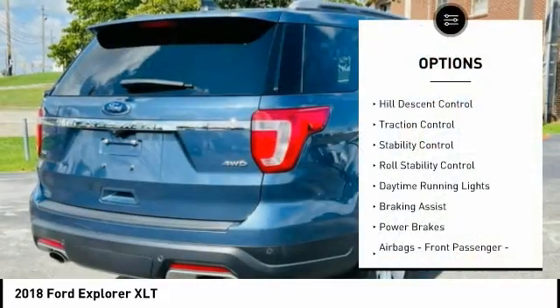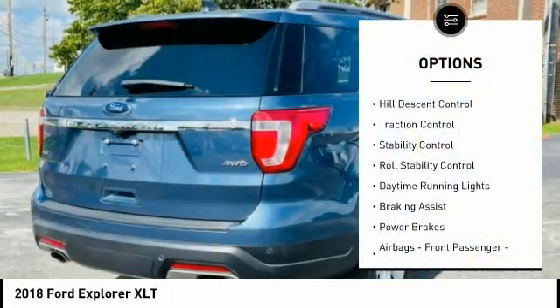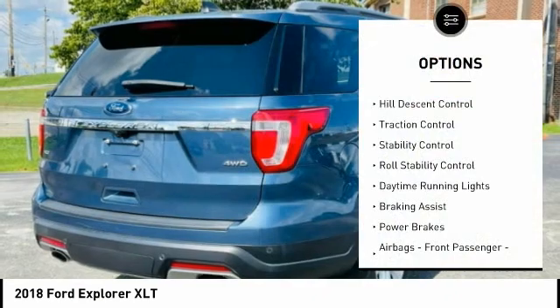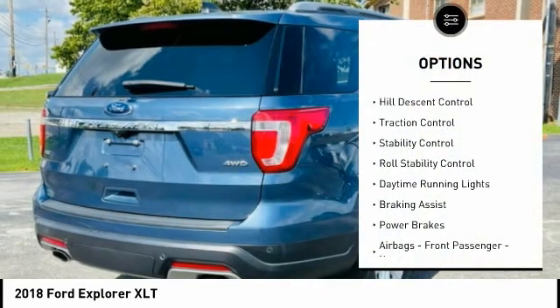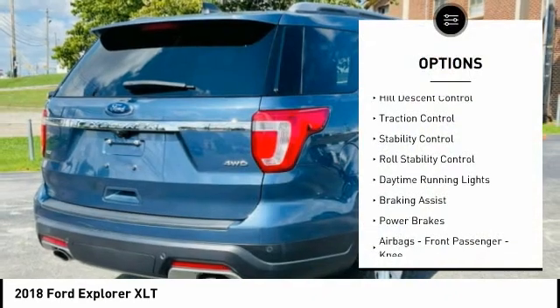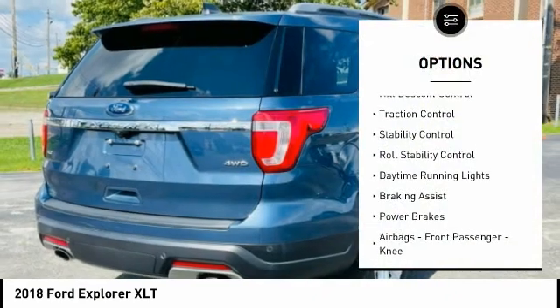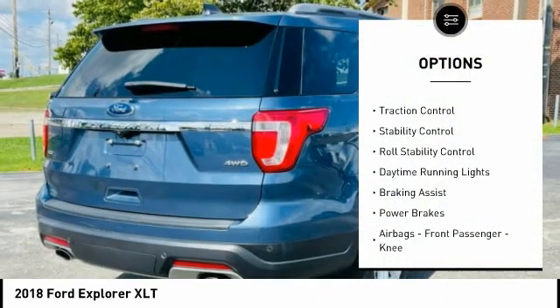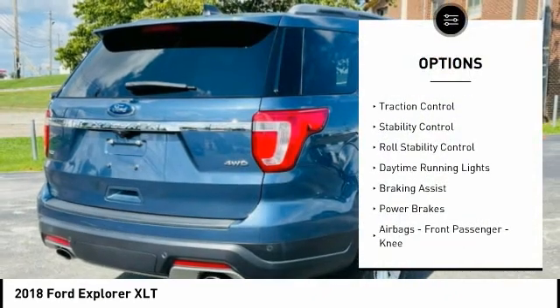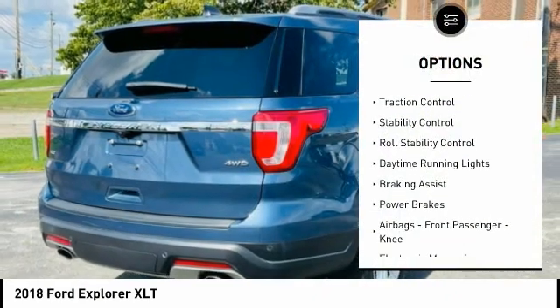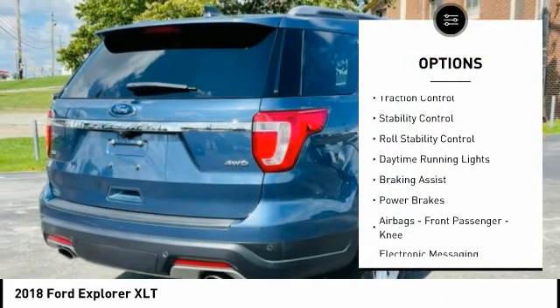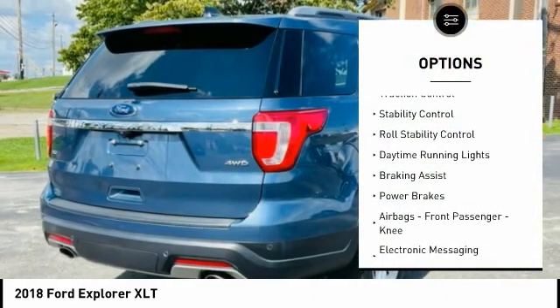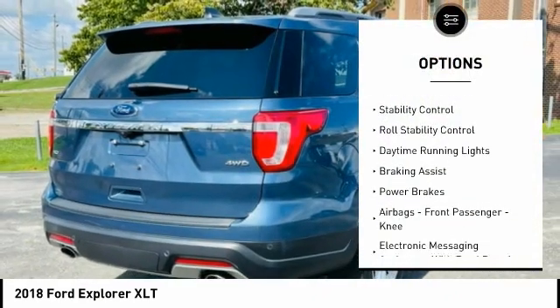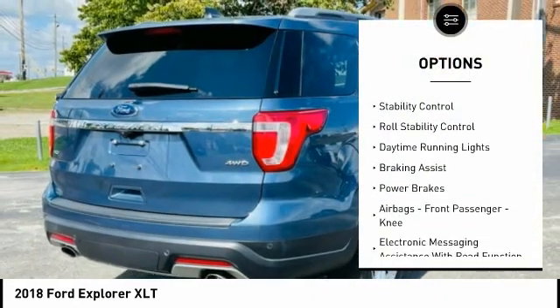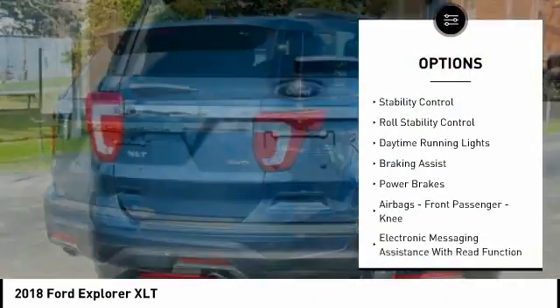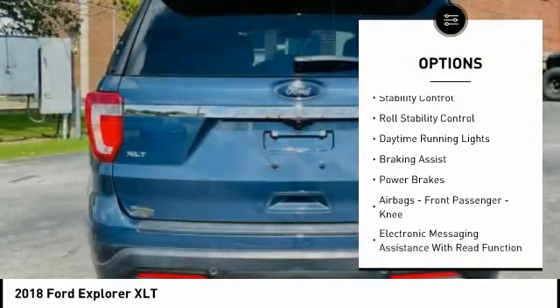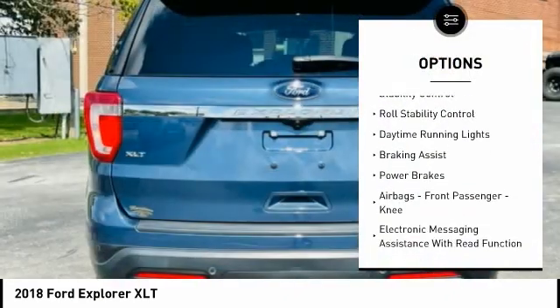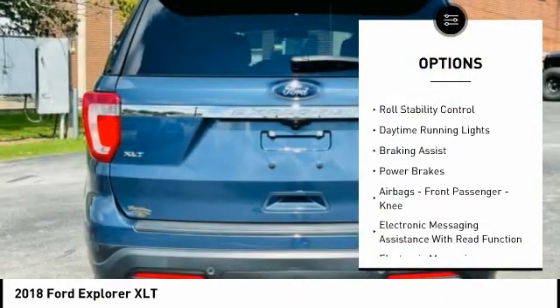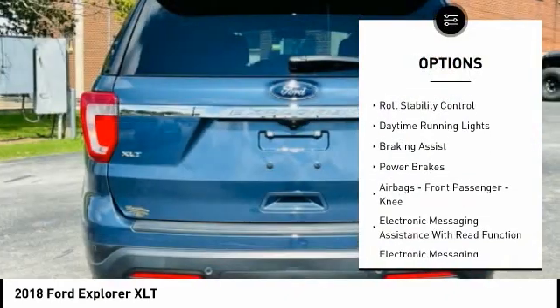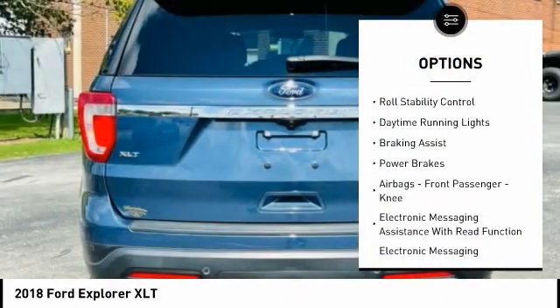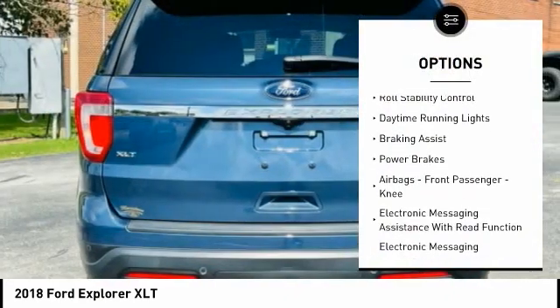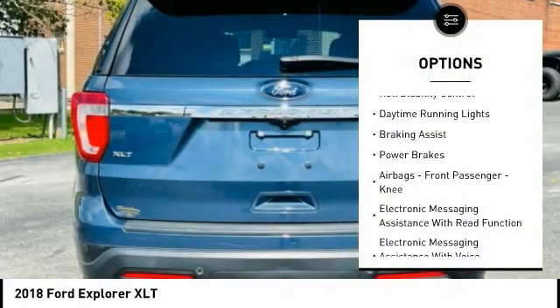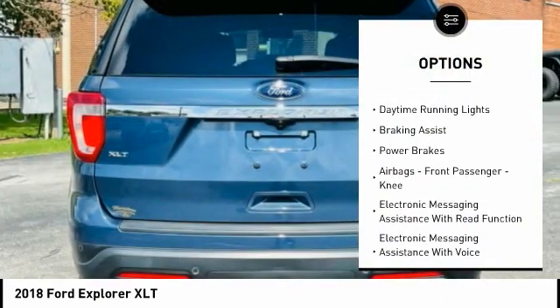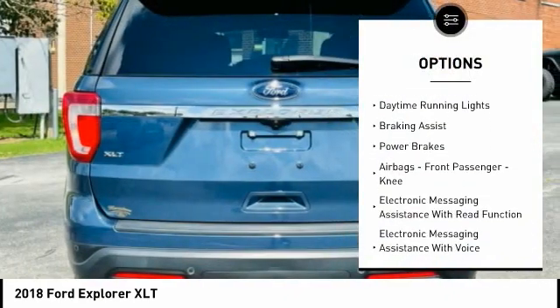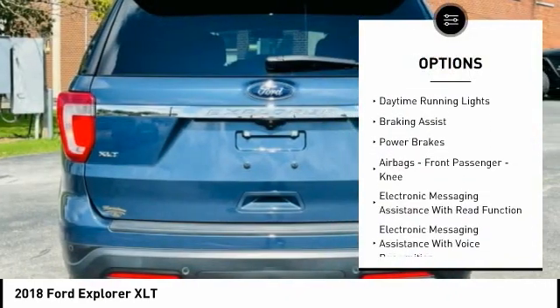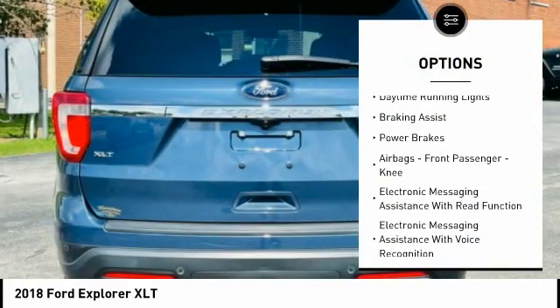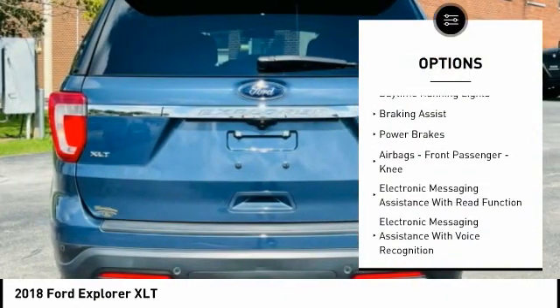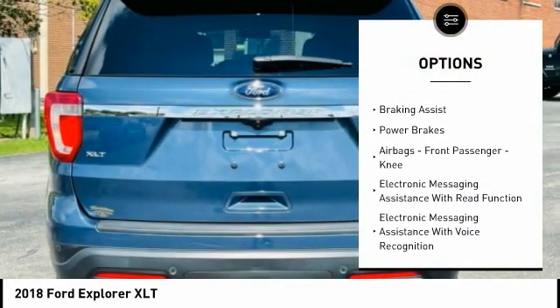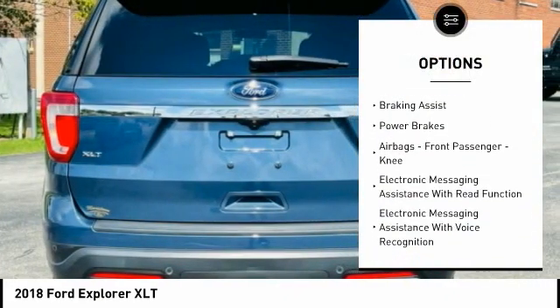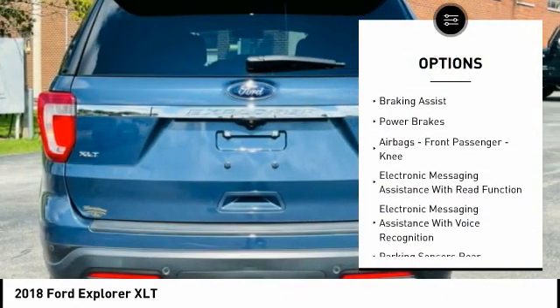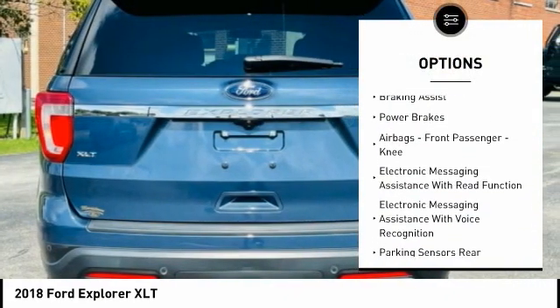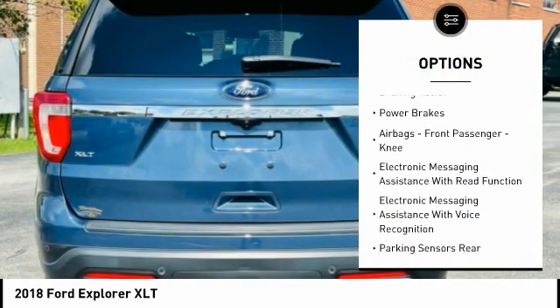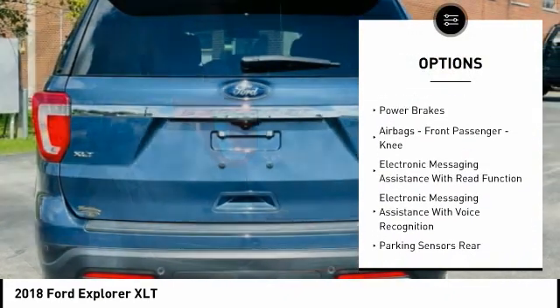Hill Descent Control. Traction Control. Stability Control. Roll Stability Control.